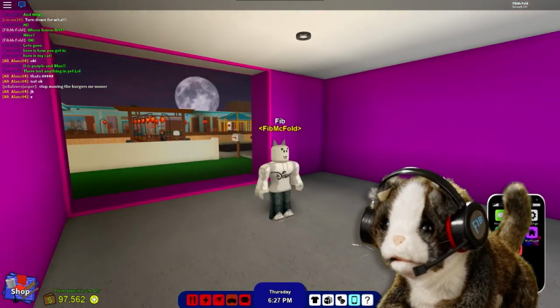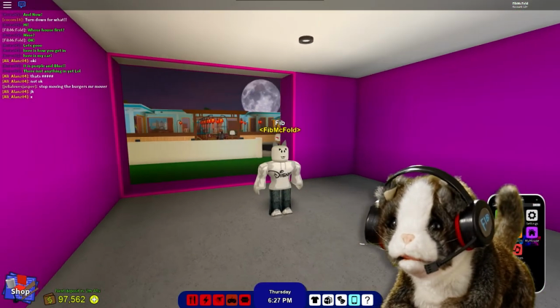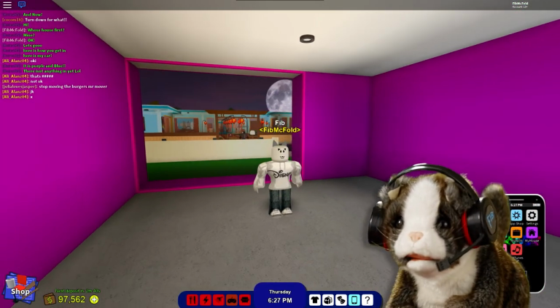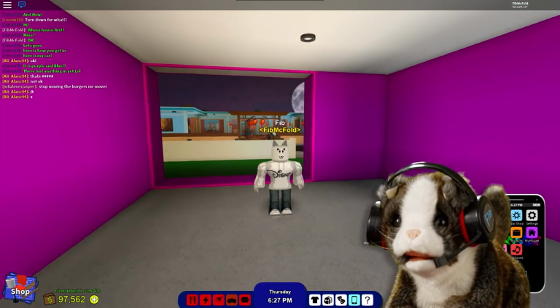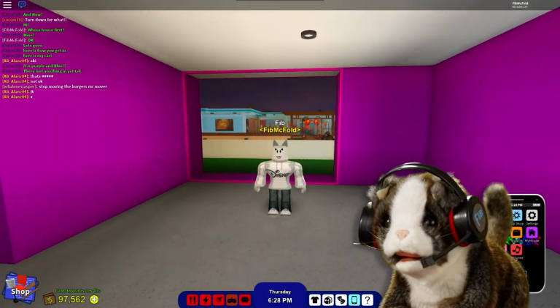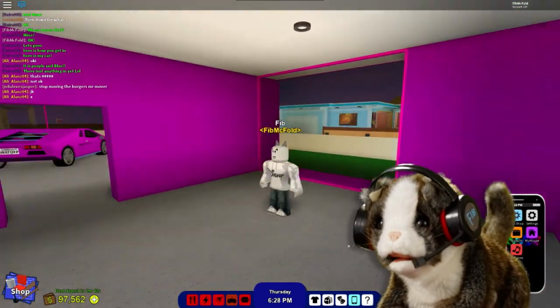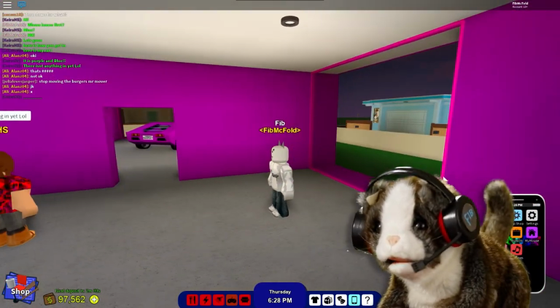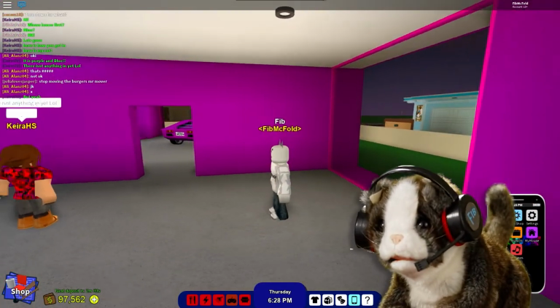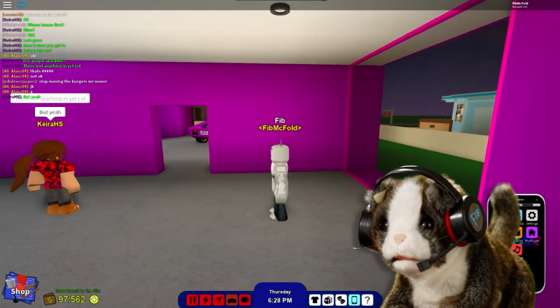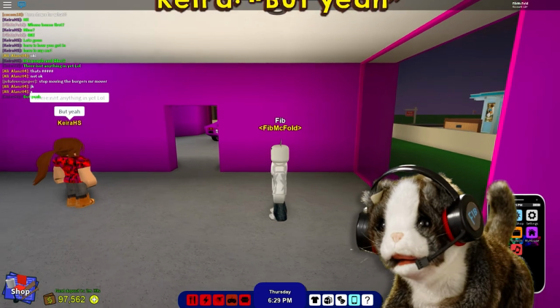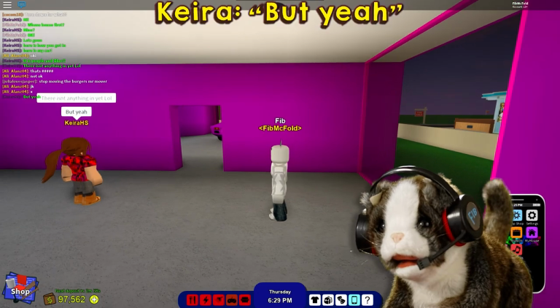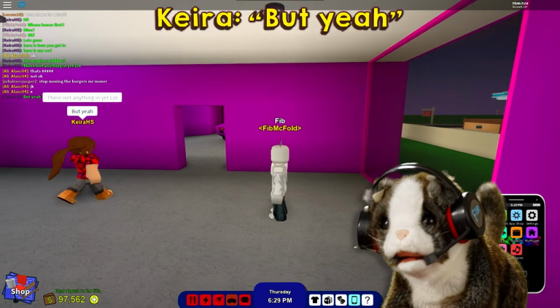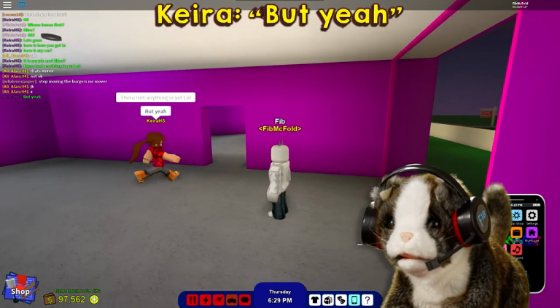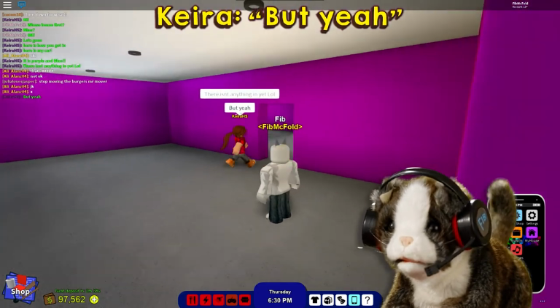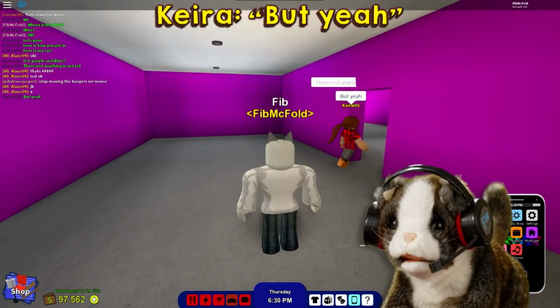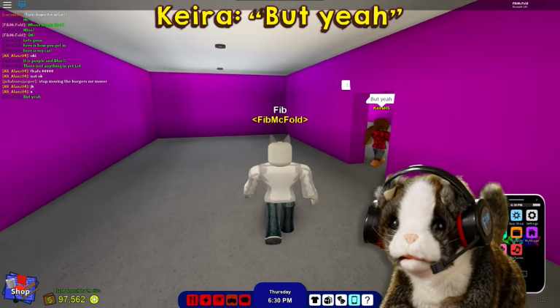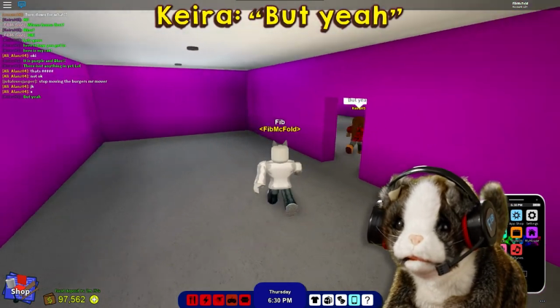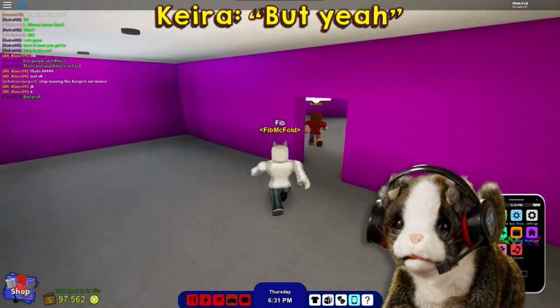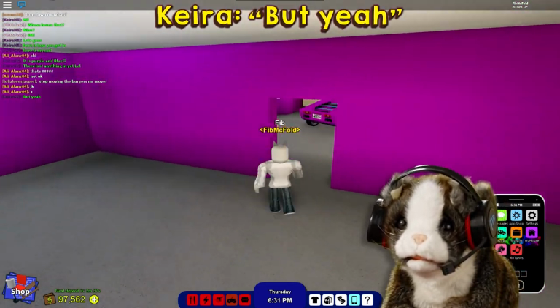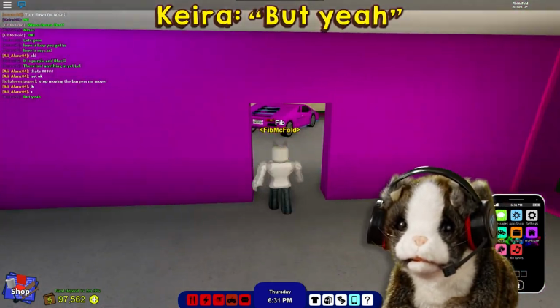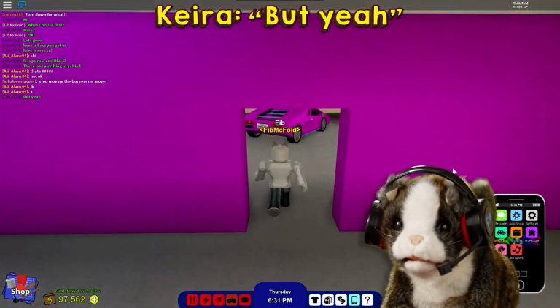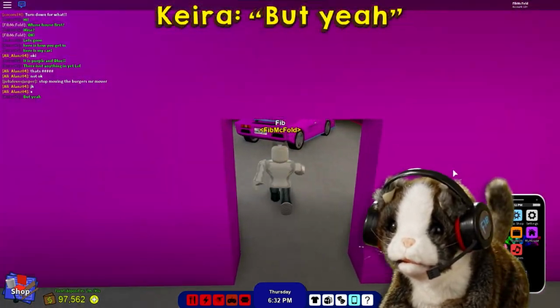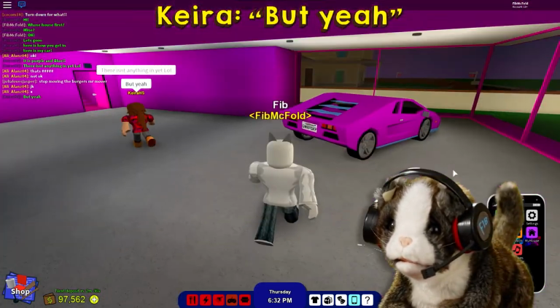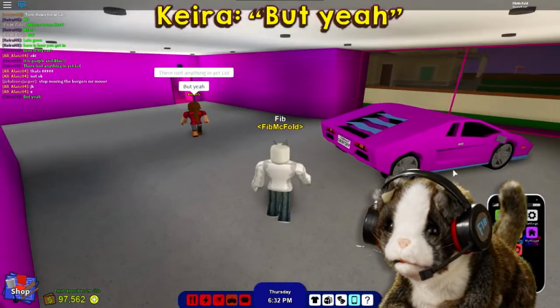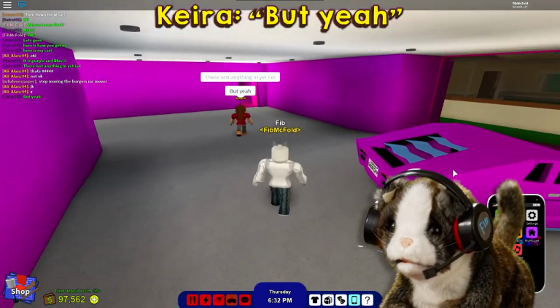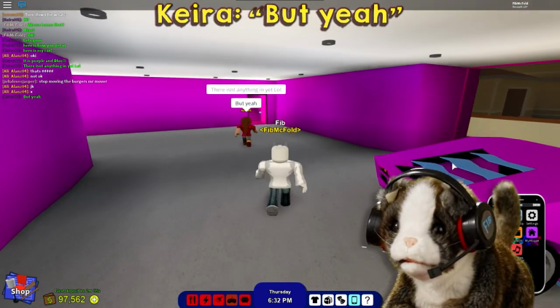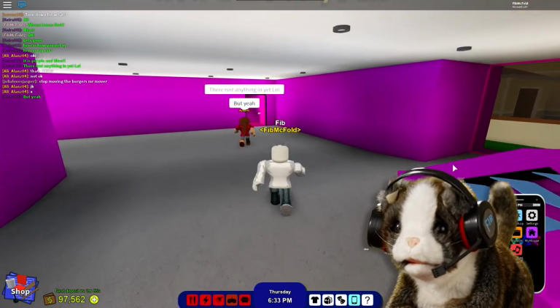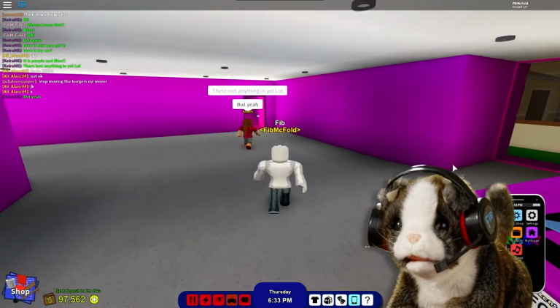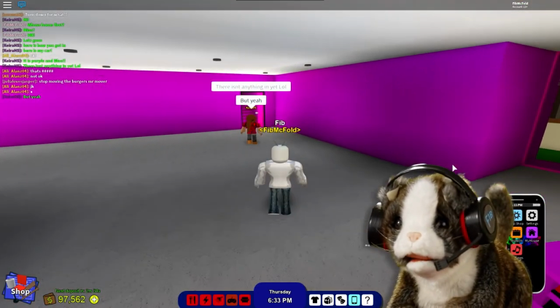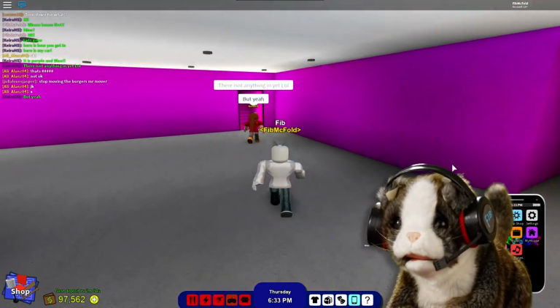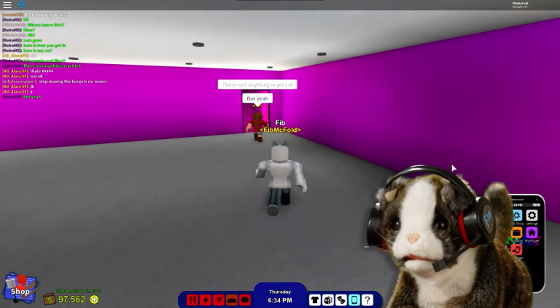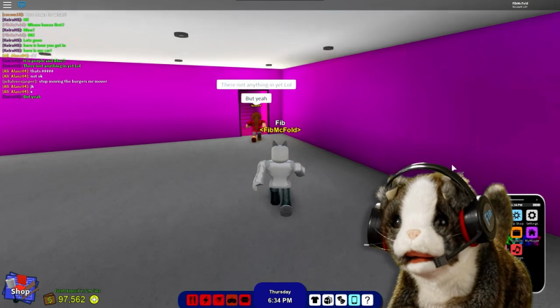This room is empty at the moment, but later it won't be. You'll see at the end of the video.